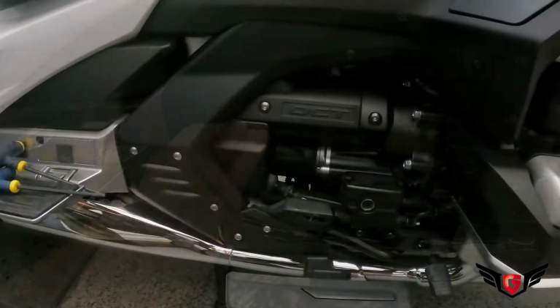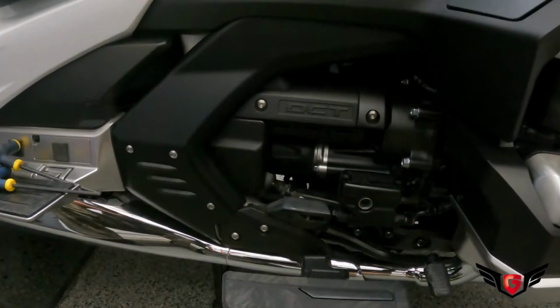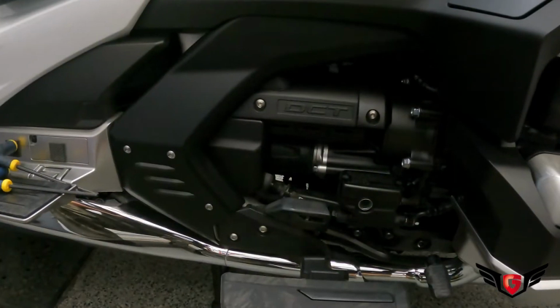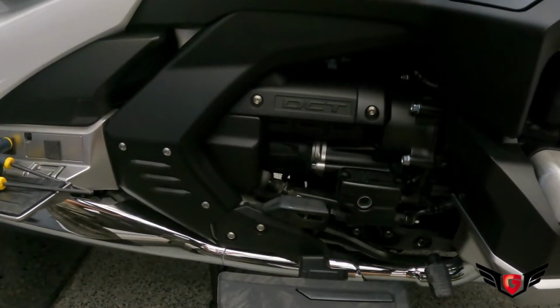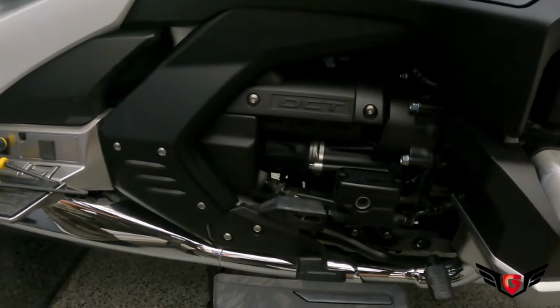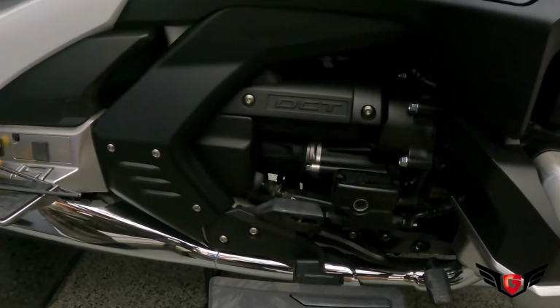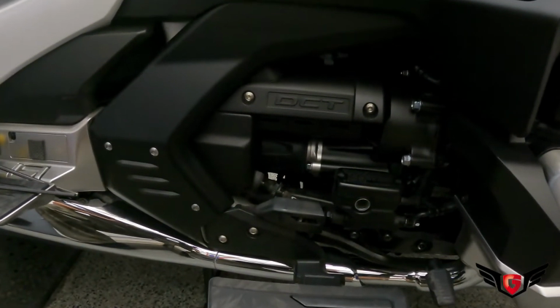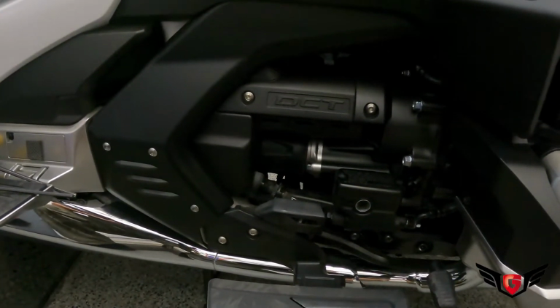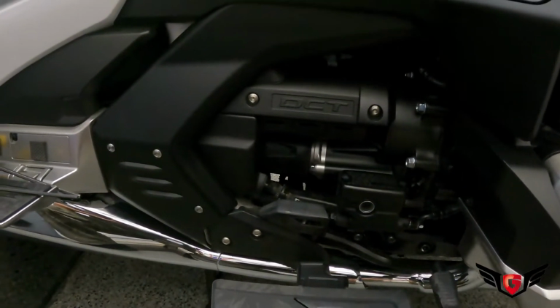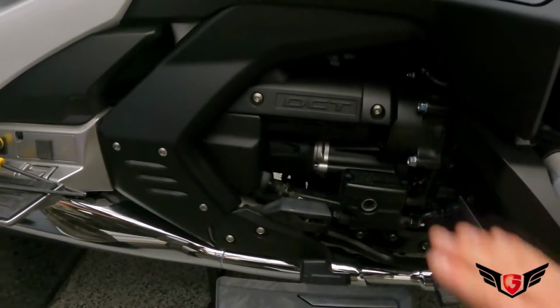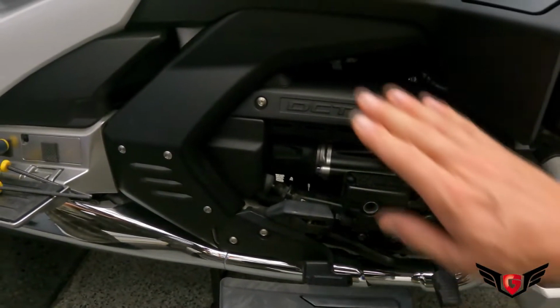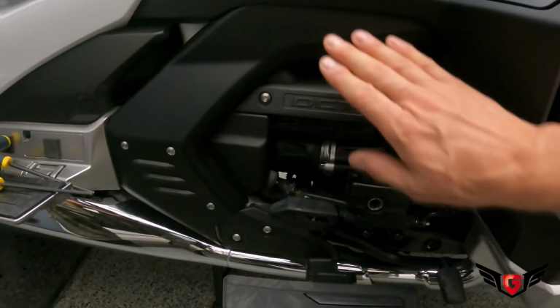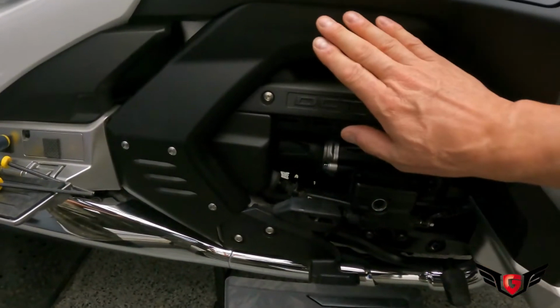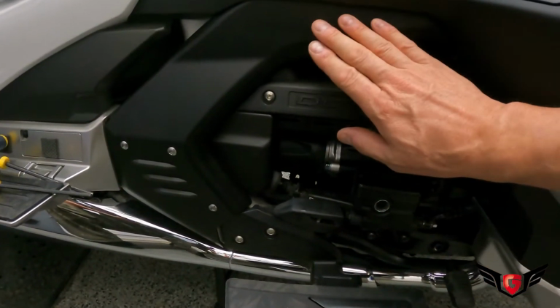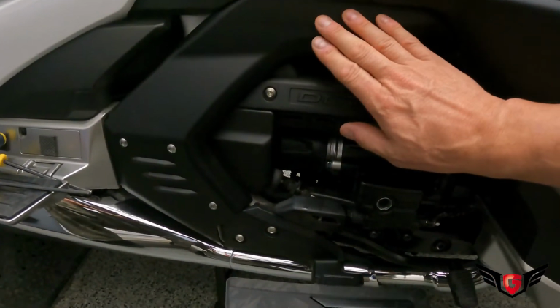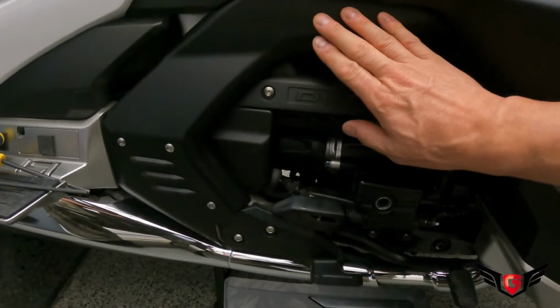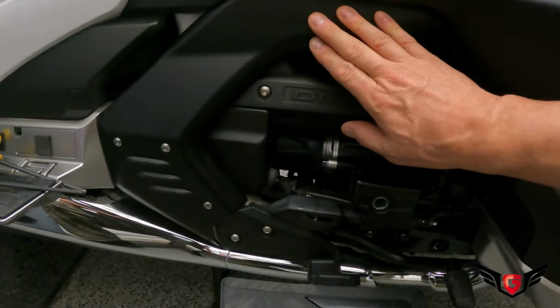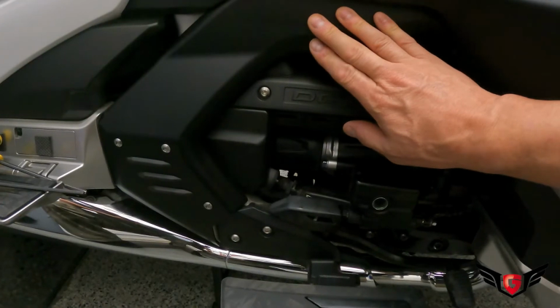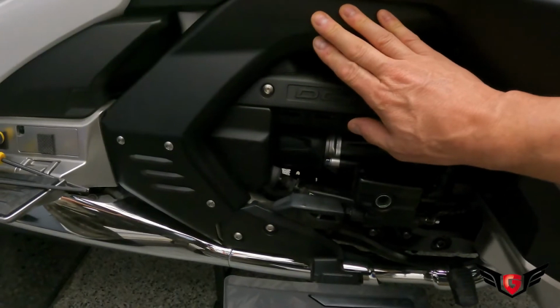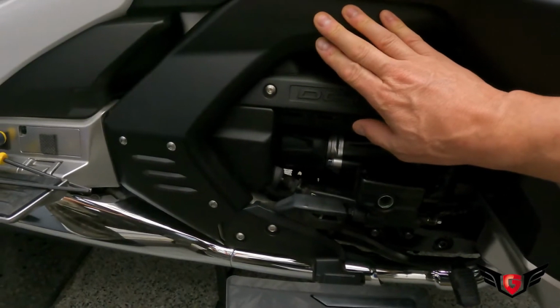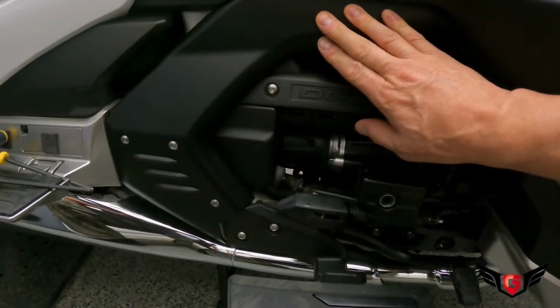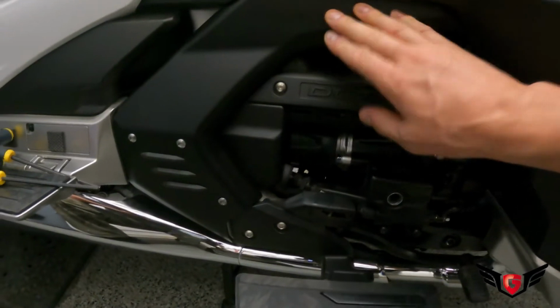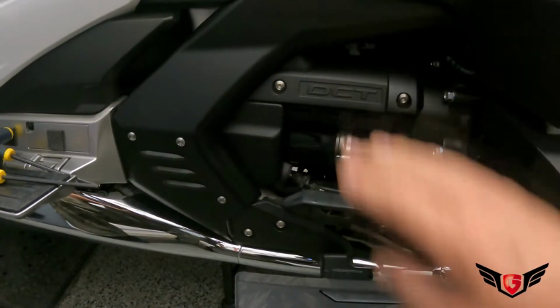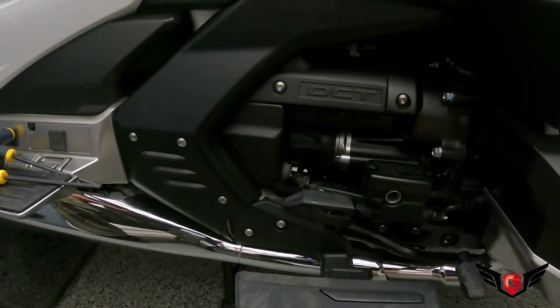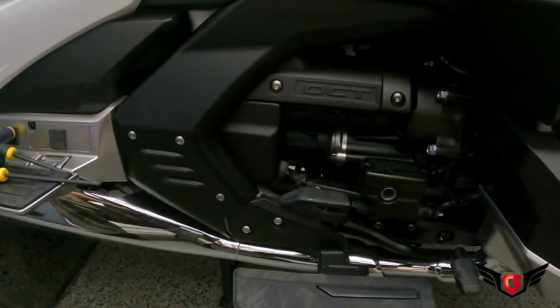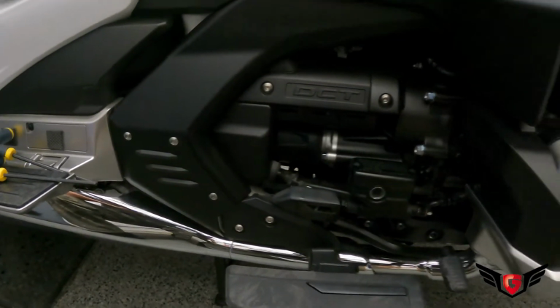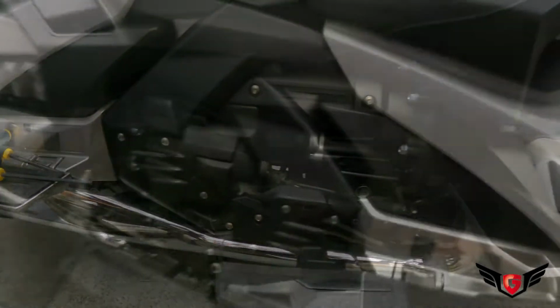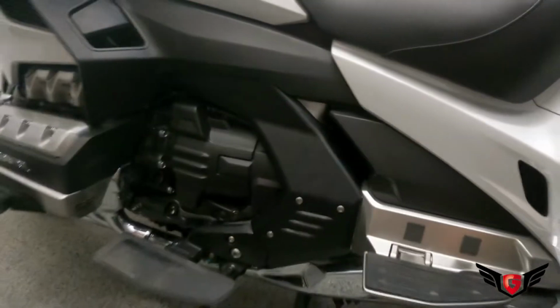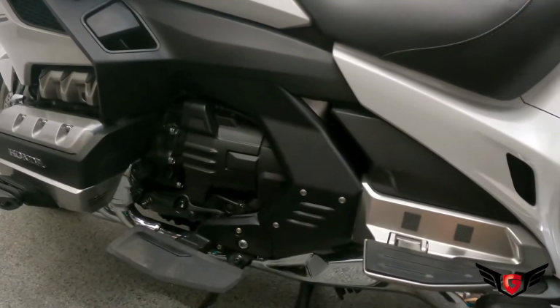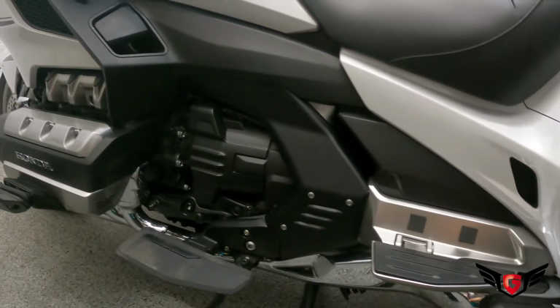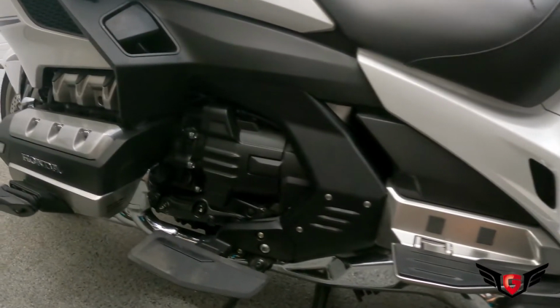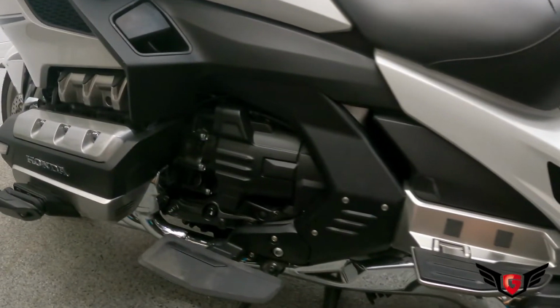It's about a five minute installation and it suits my goal of removing all the chrome parts that I have on my bike.